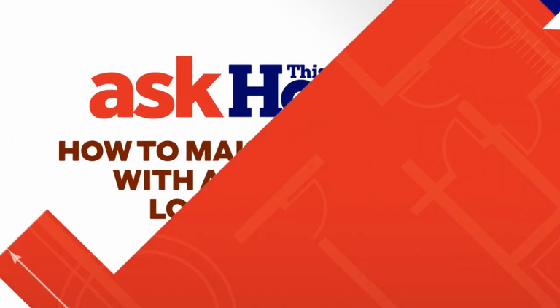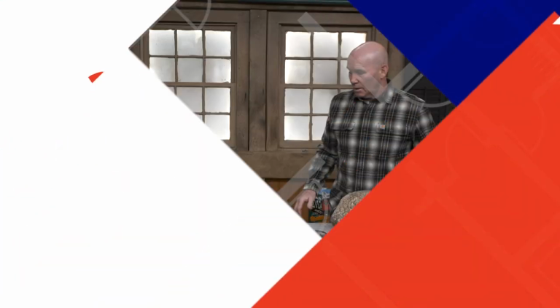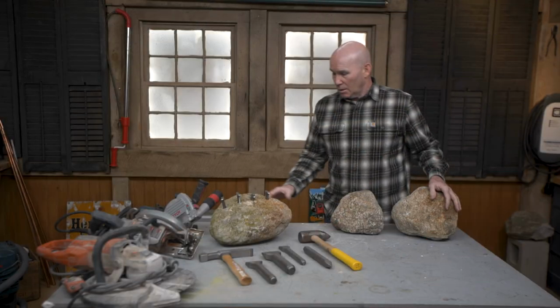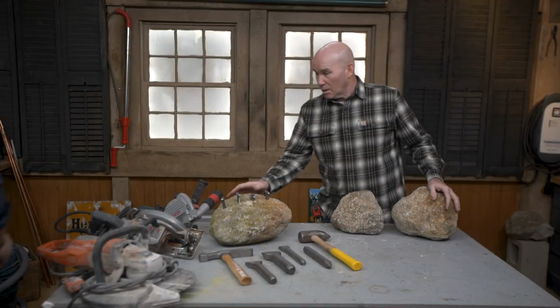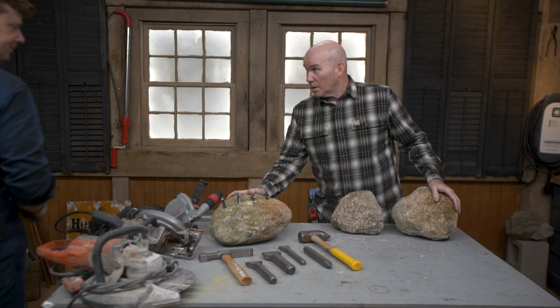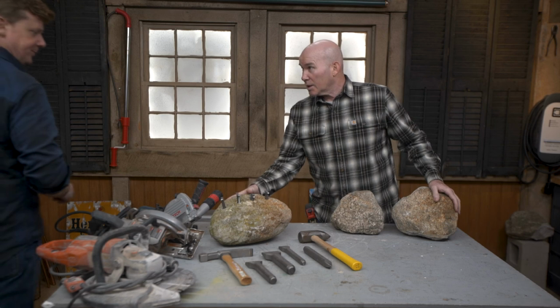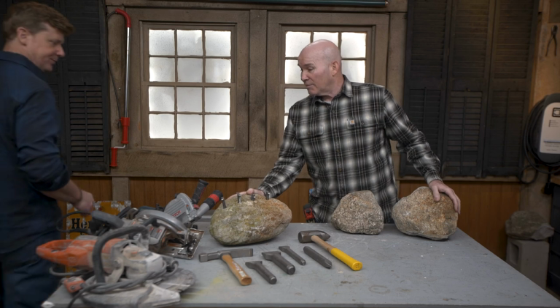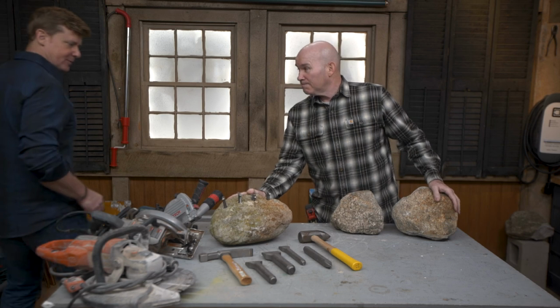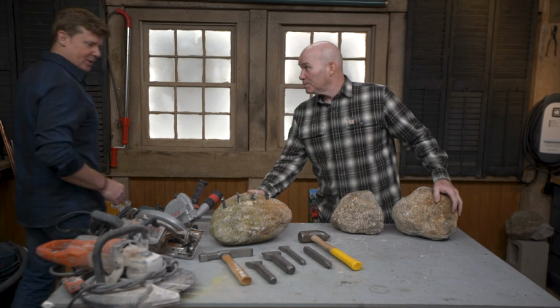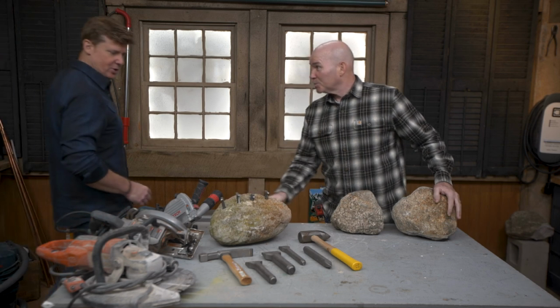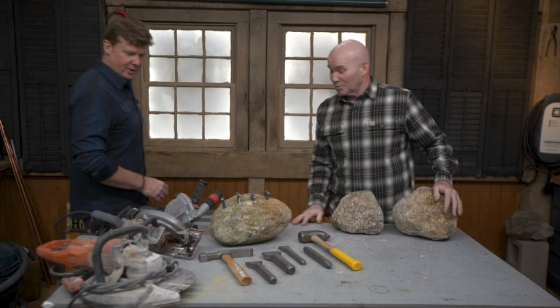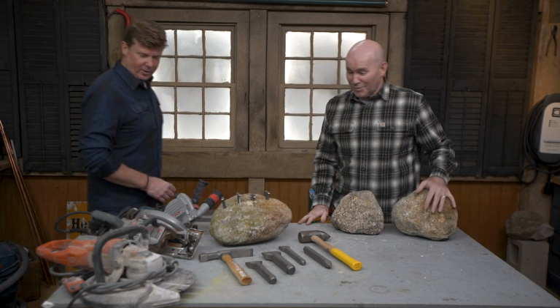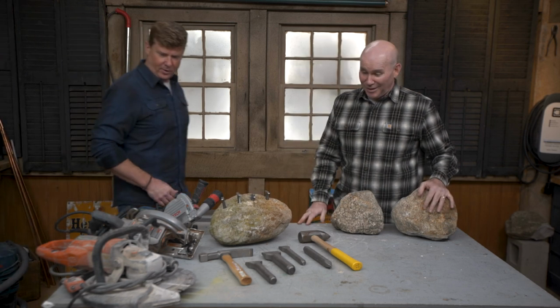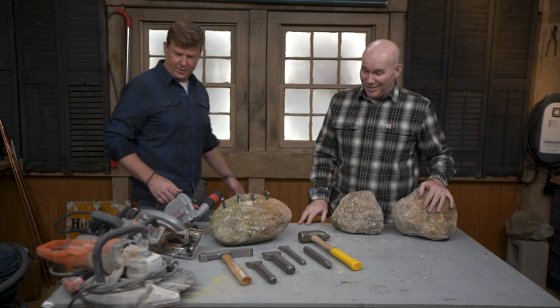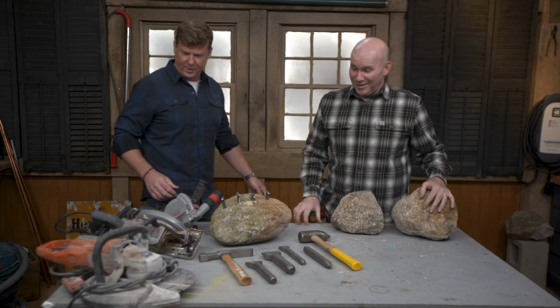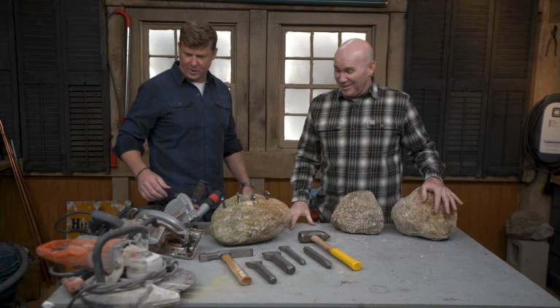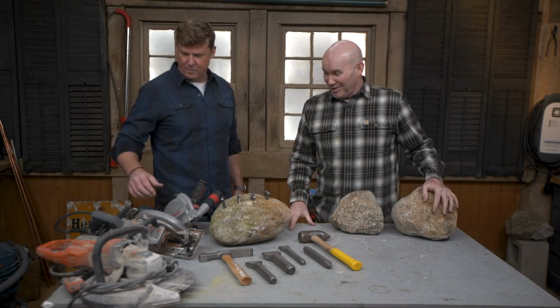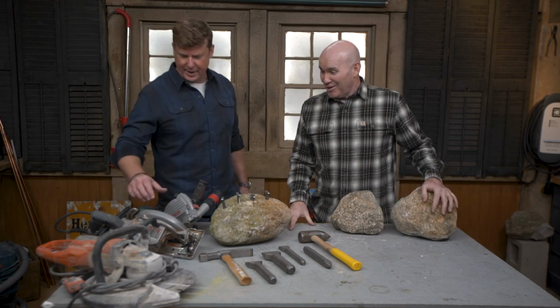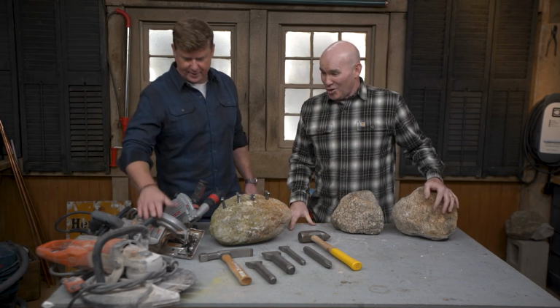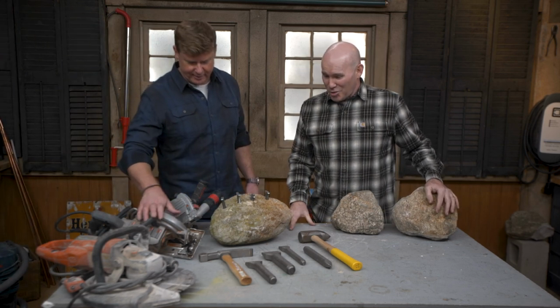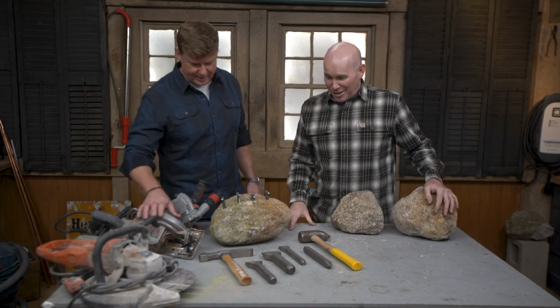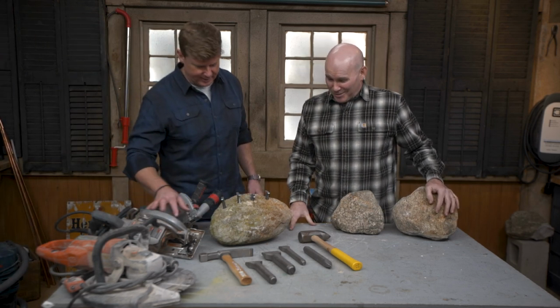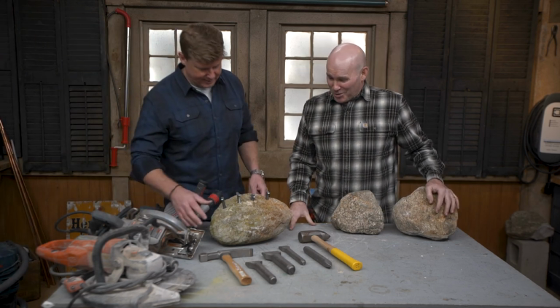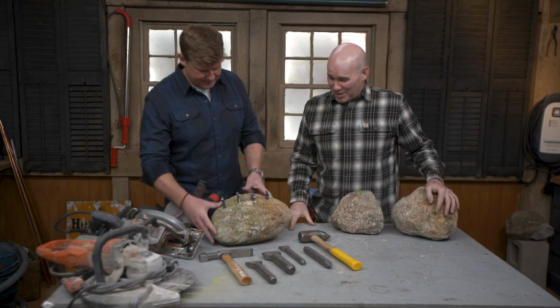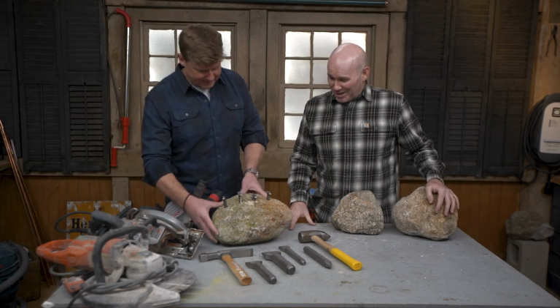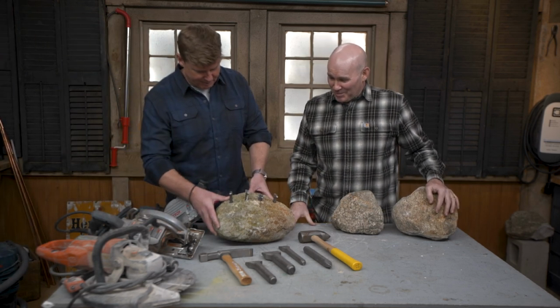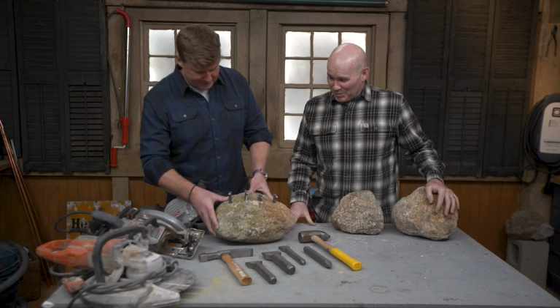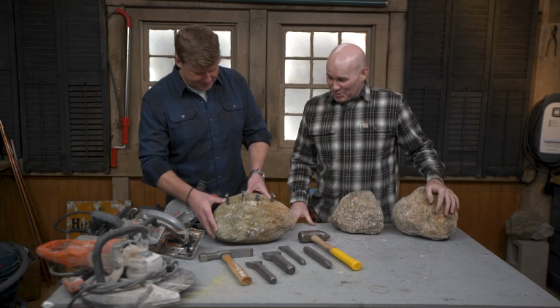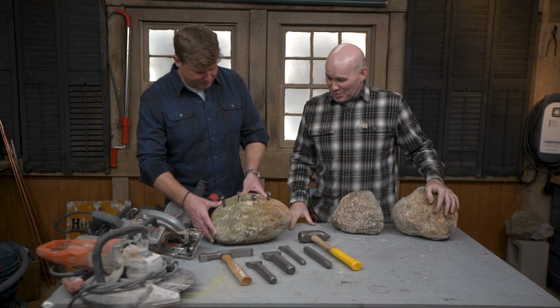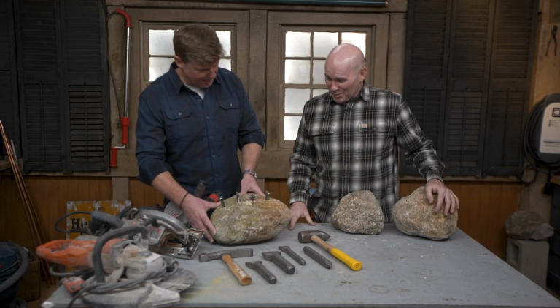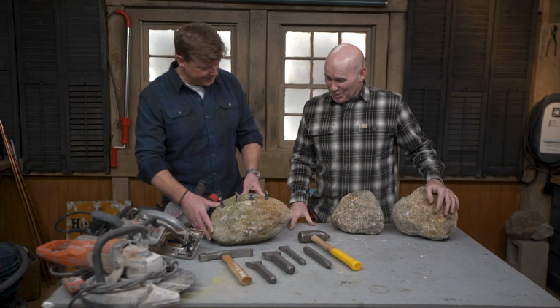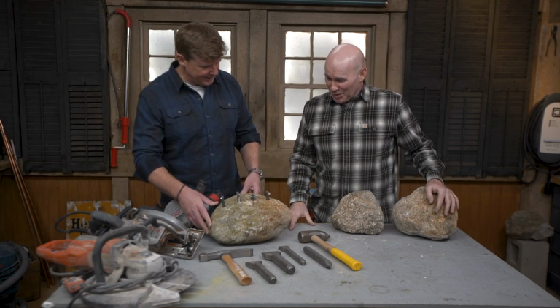Hey, Mark. Hey, Kevin. Look at you — you got all the heavy equipment out here, huh? Oh yeah, gonna be busting some rock today.